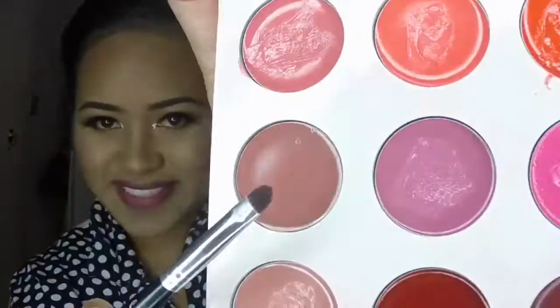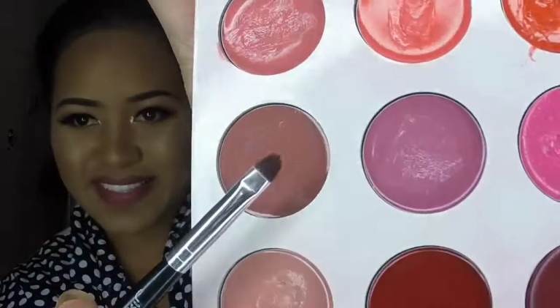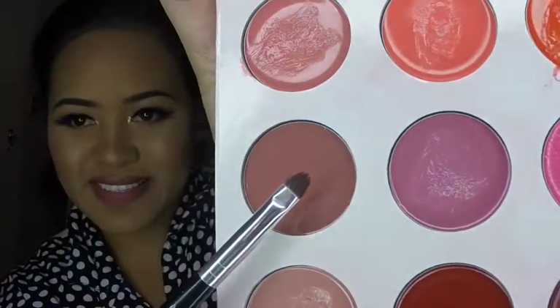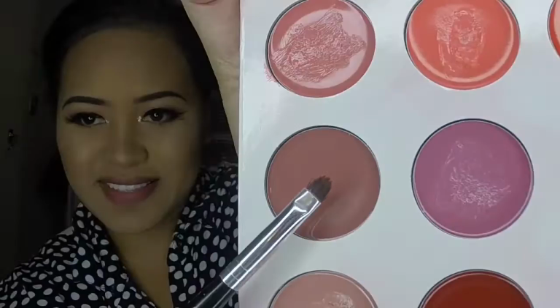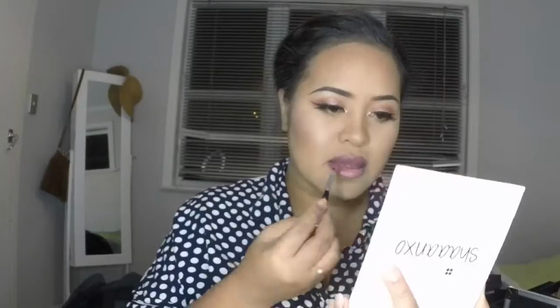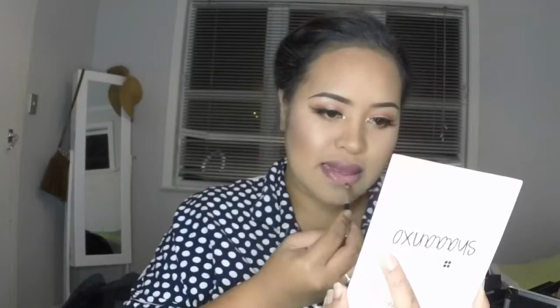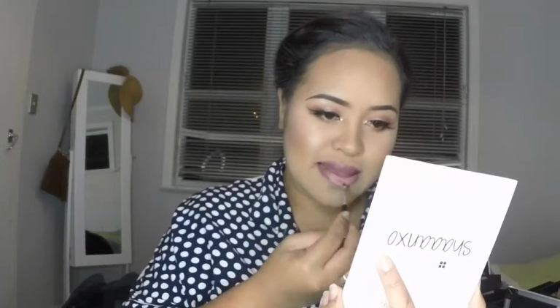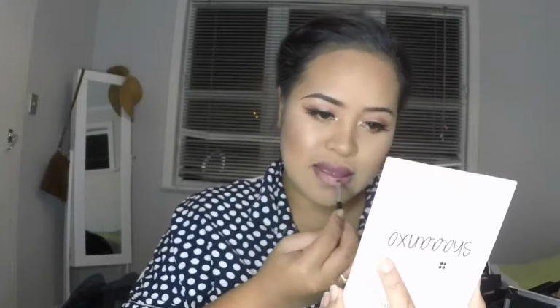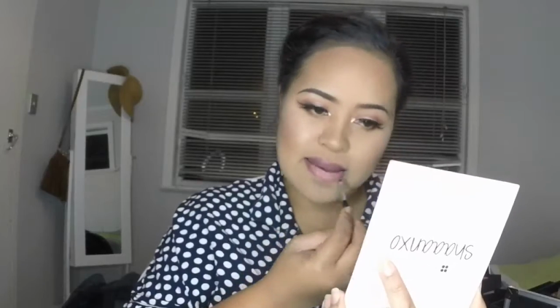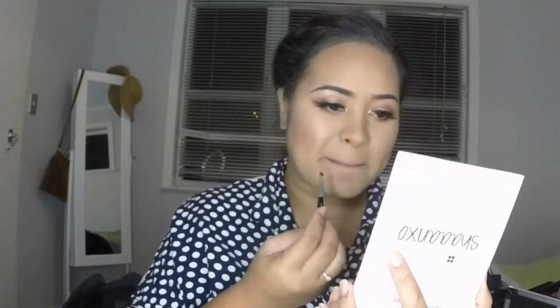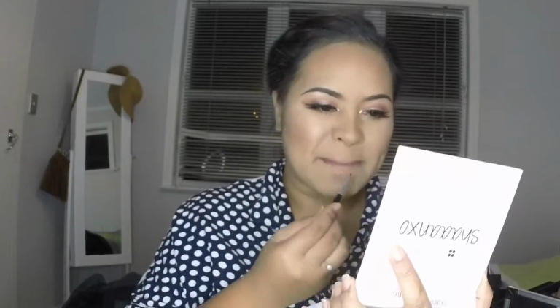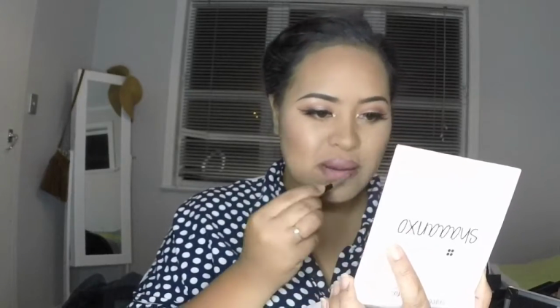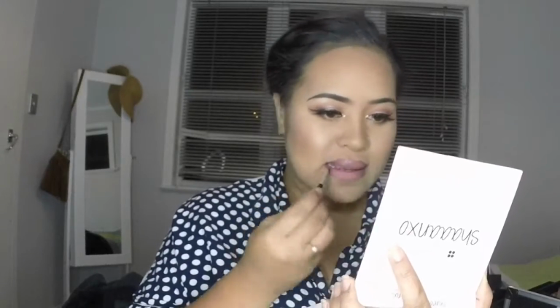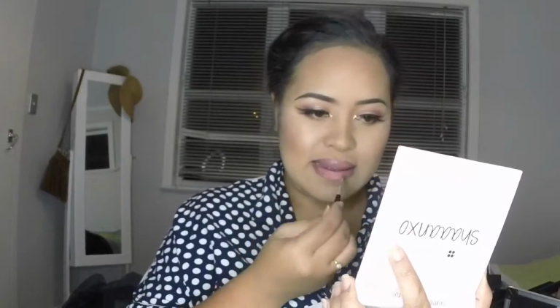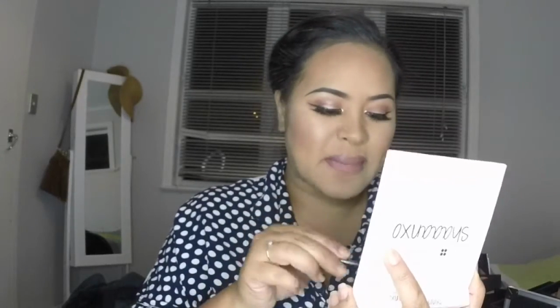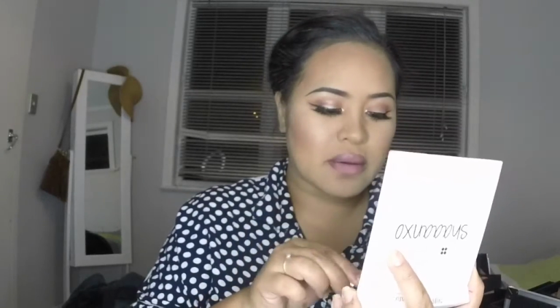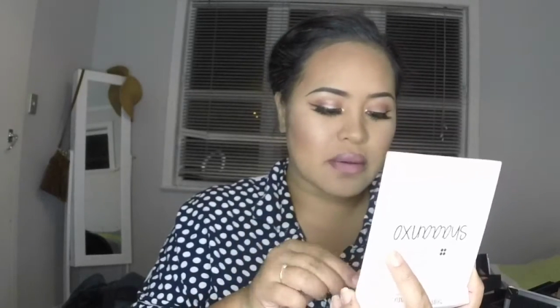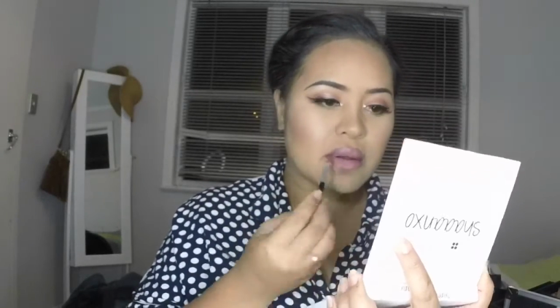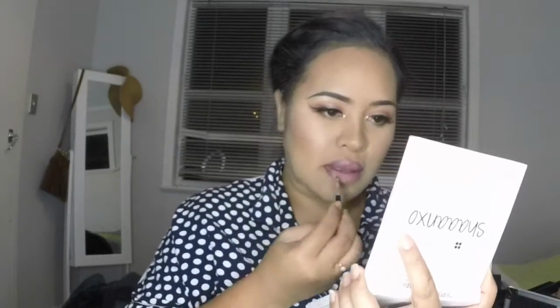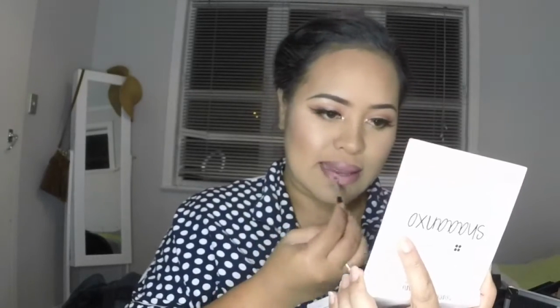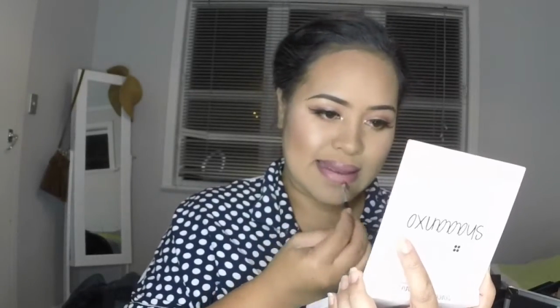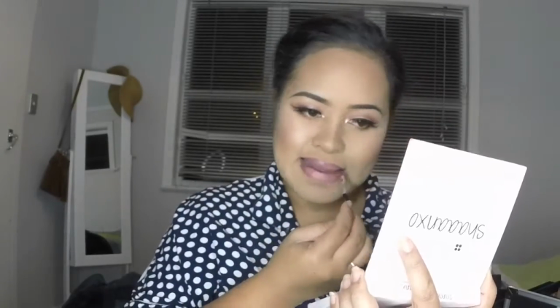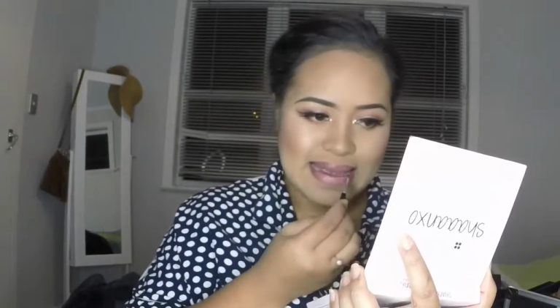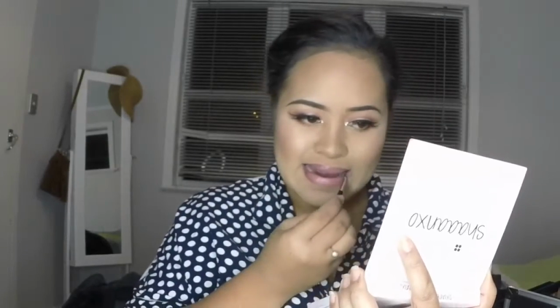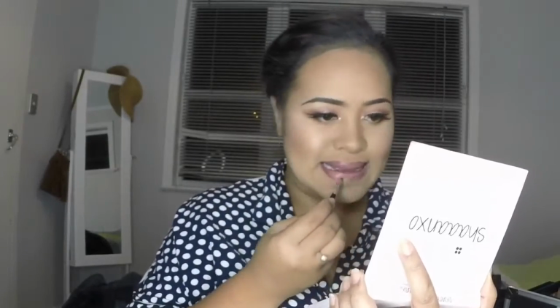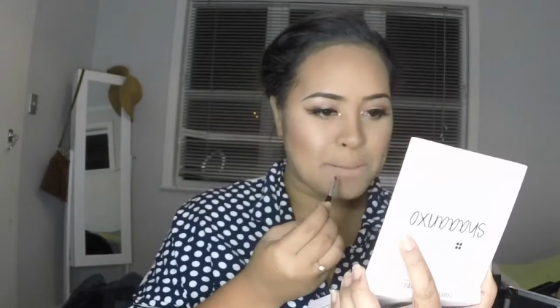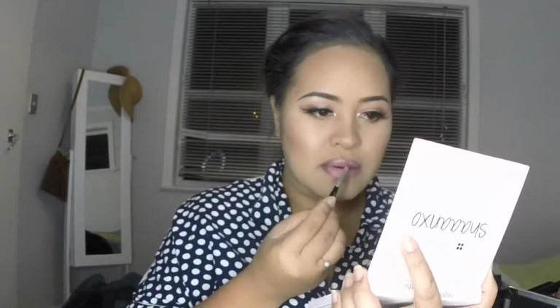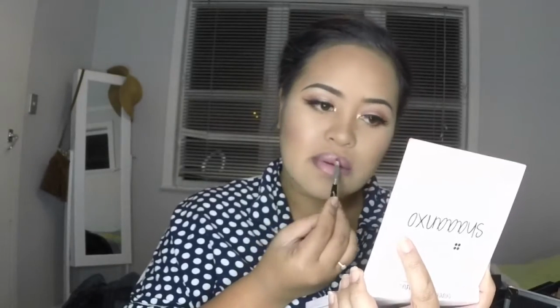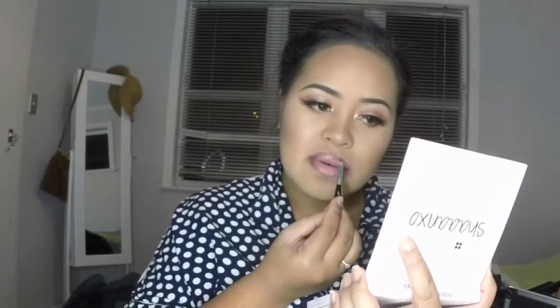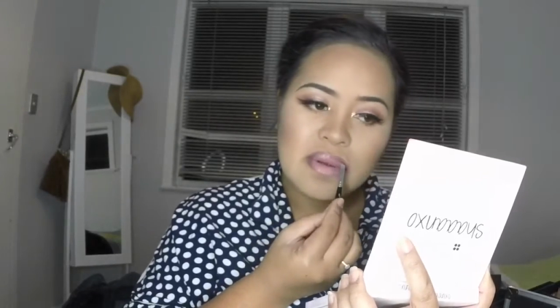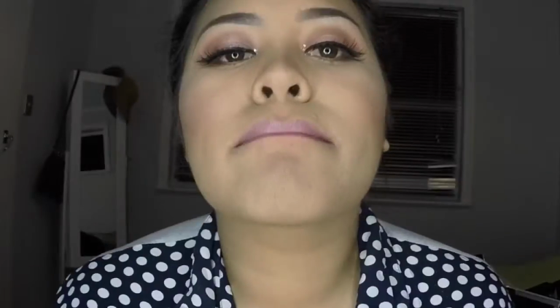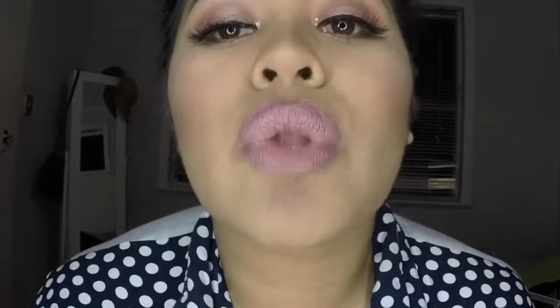Up next we have this shade here. It's kind of like a mommy shade but I really like this one. I would wear this one as an everyday lippy.